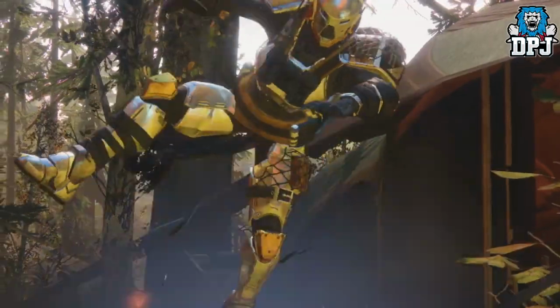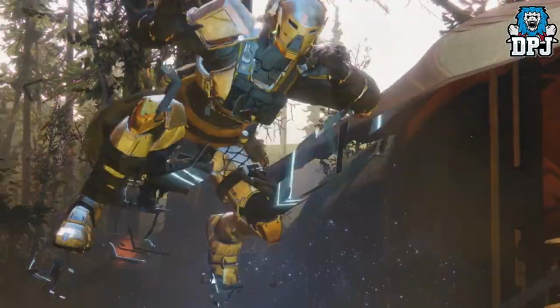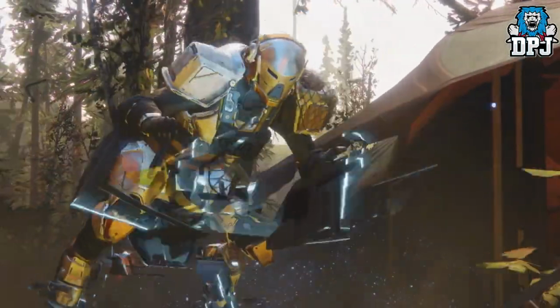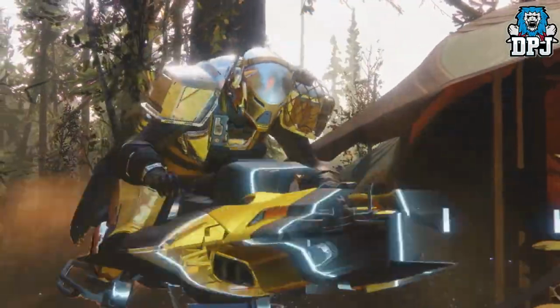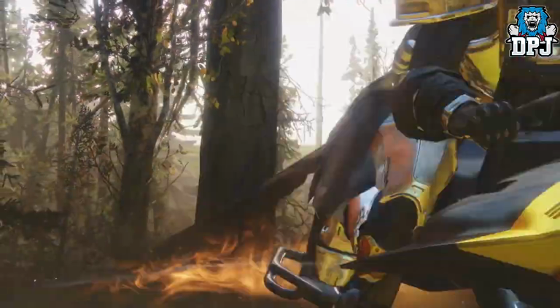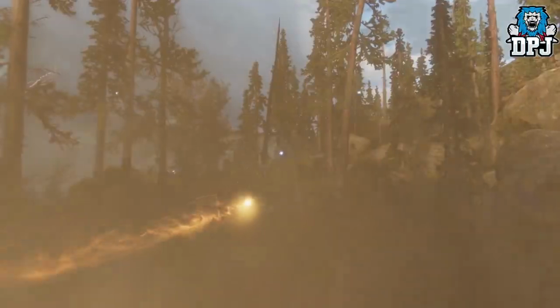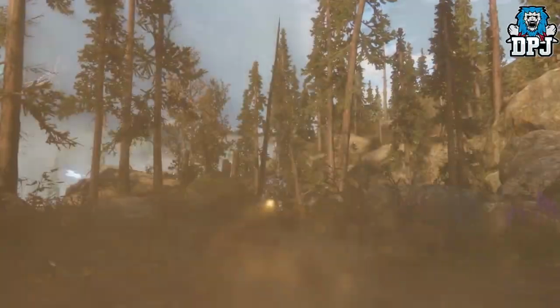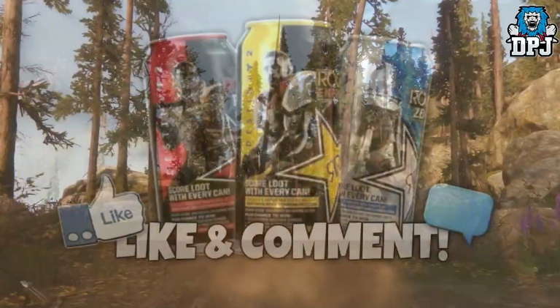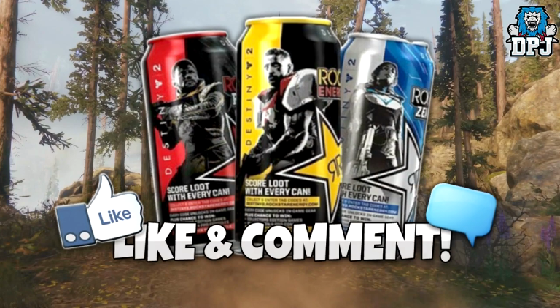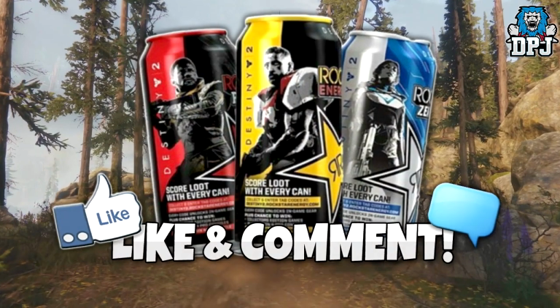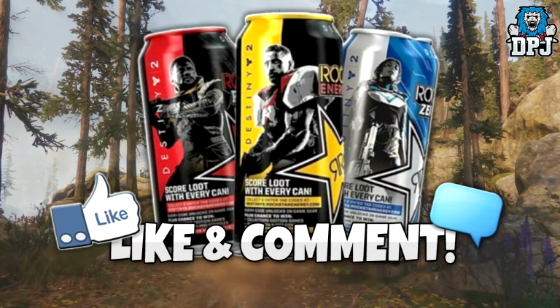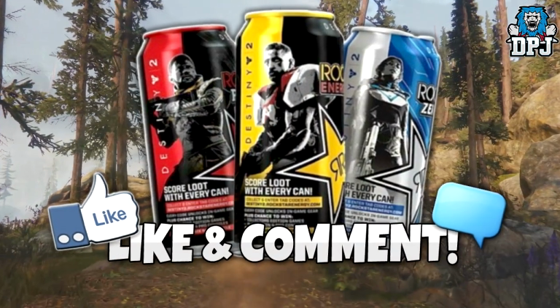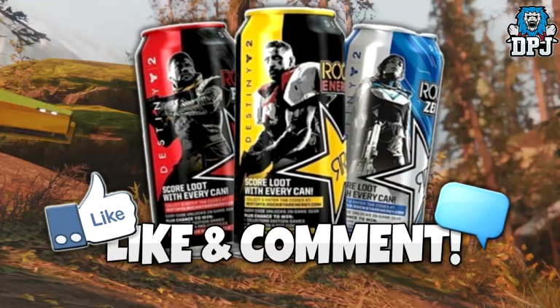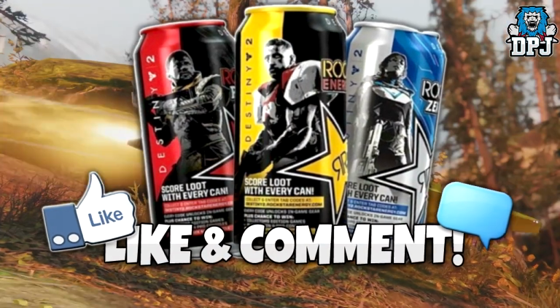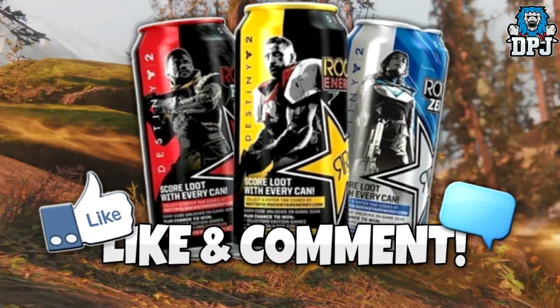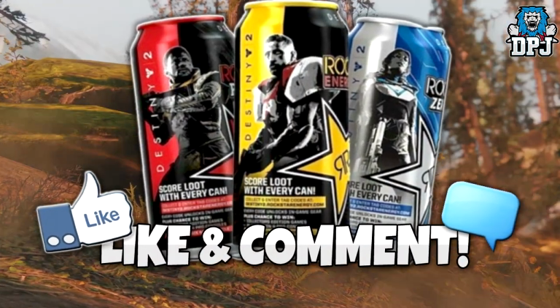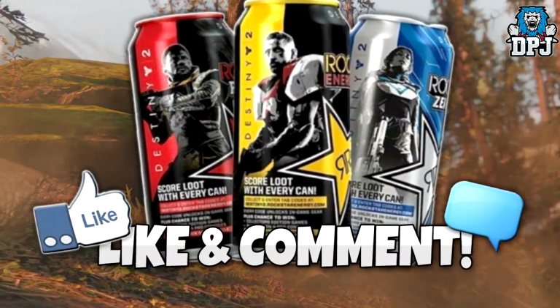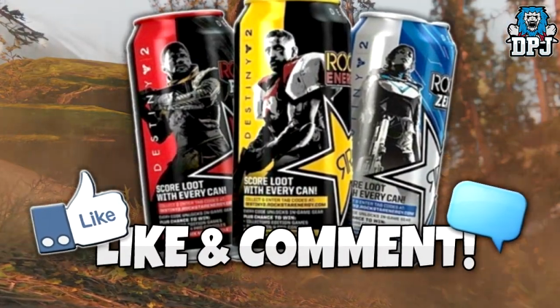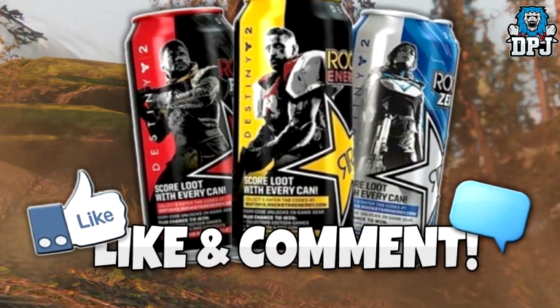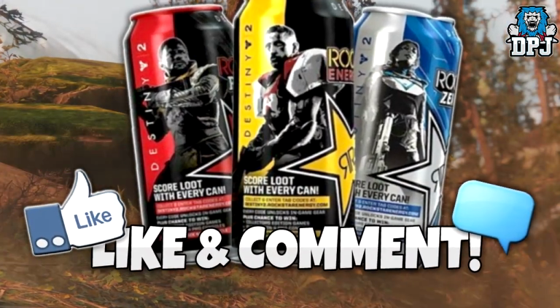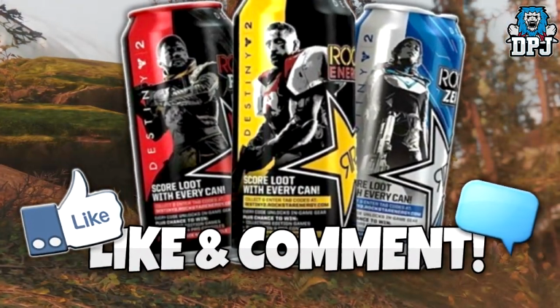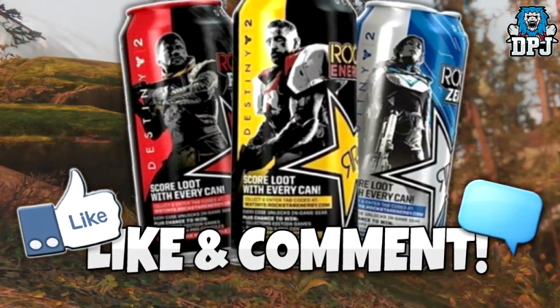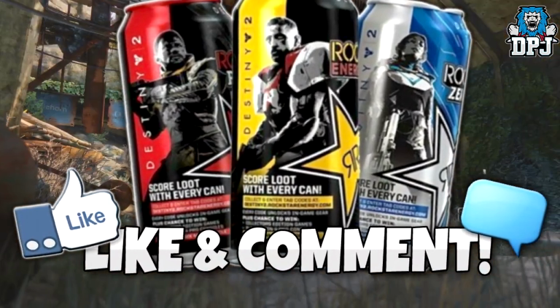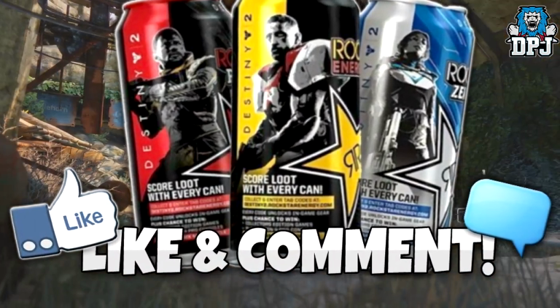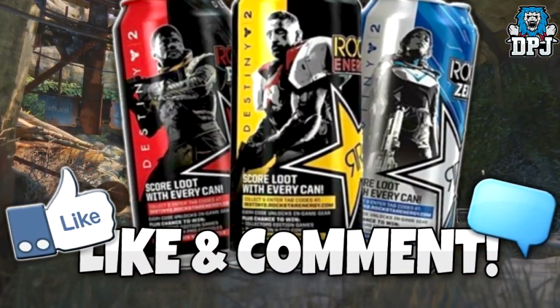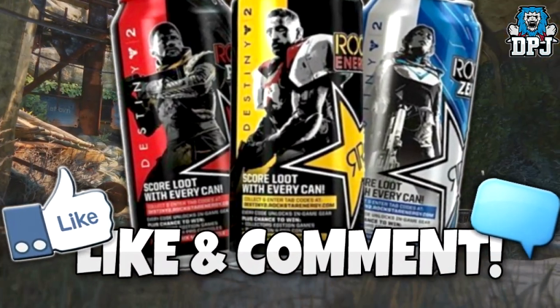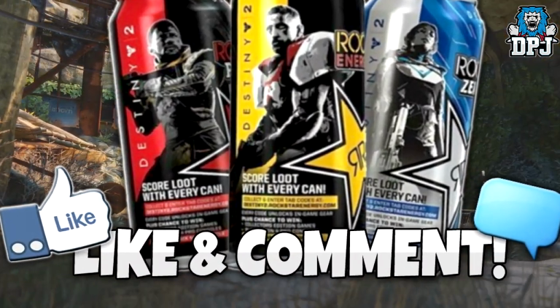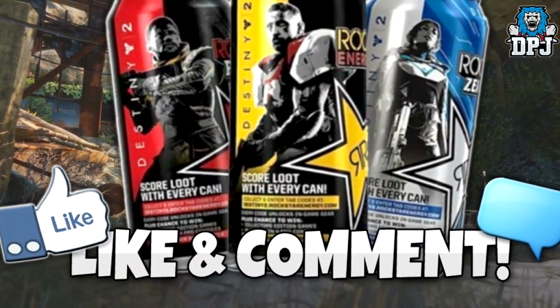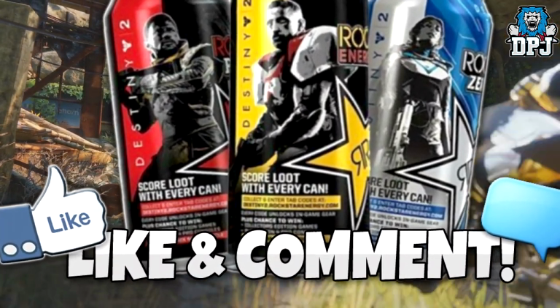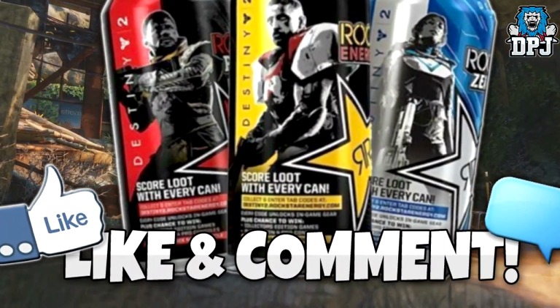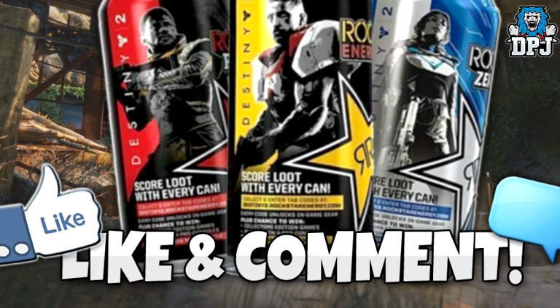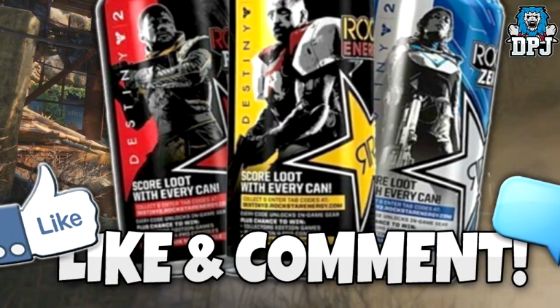Before we go any further guys, I am giving away a Rockstar Destiny 2 in-game exclusive gear code. To win it simply drop a like on the video and leave a comment.